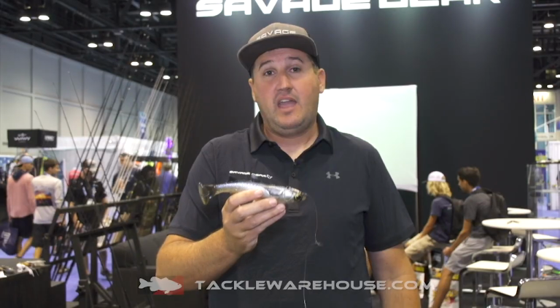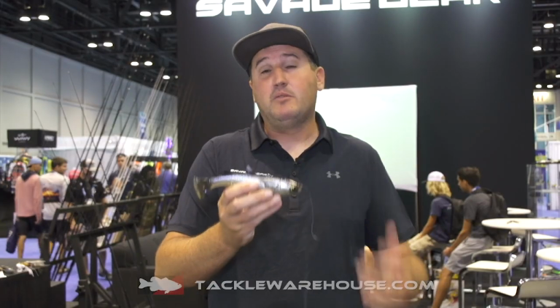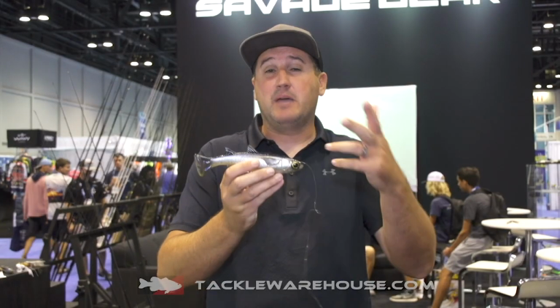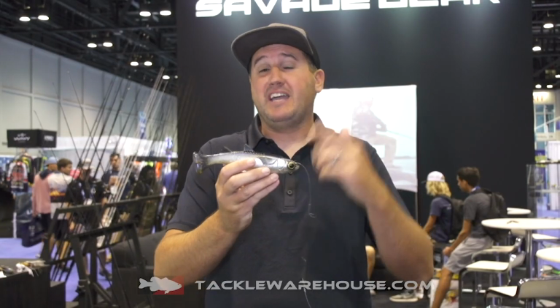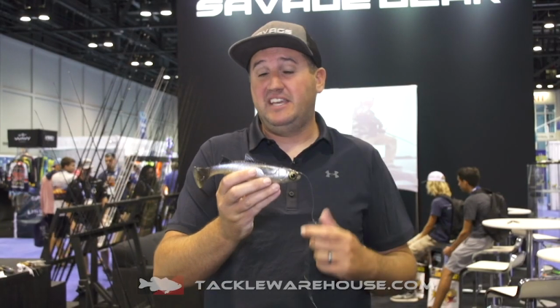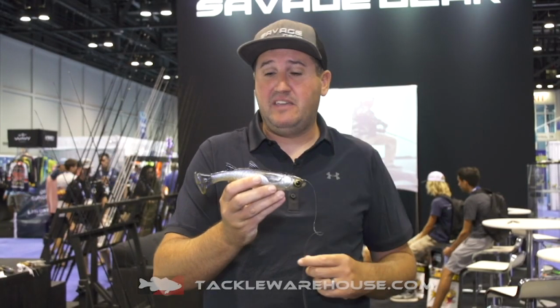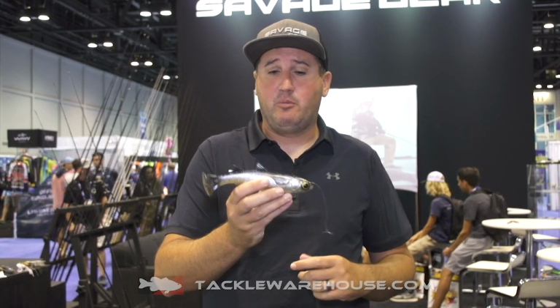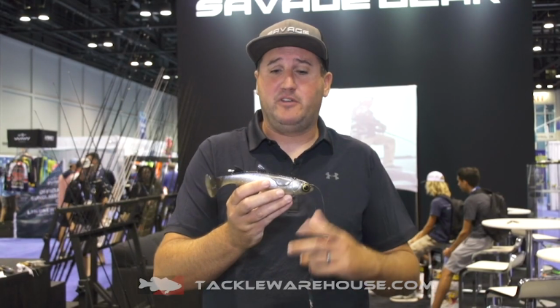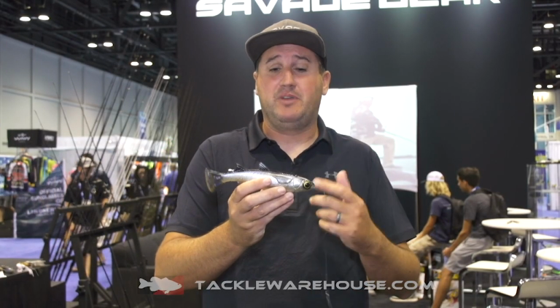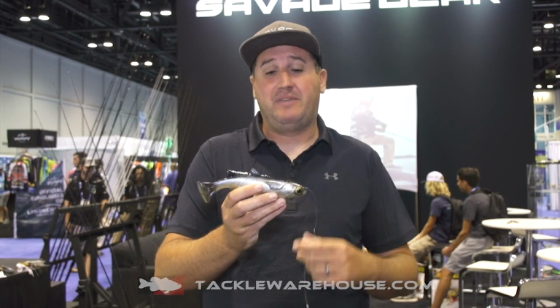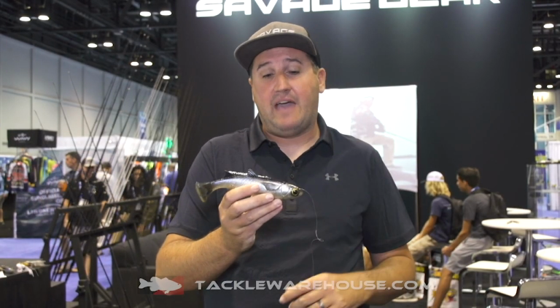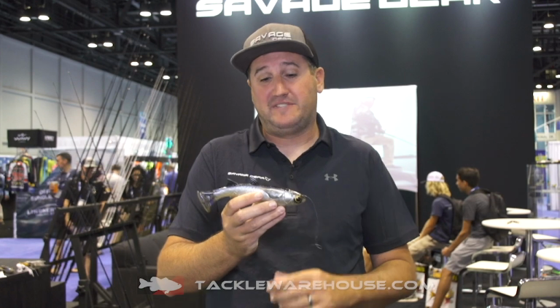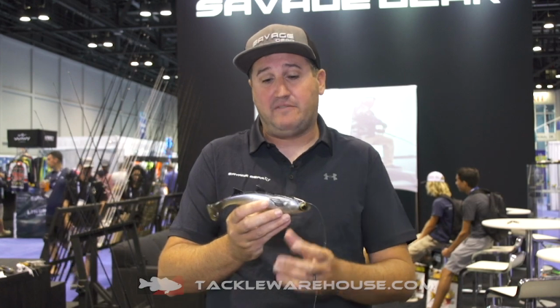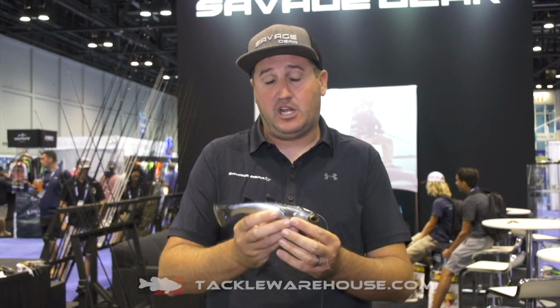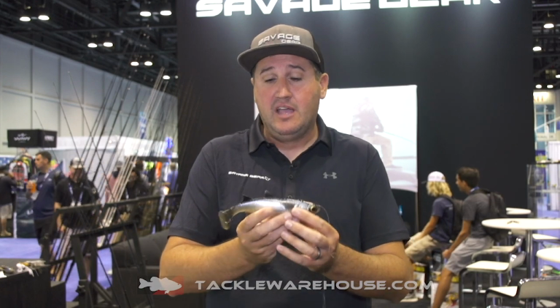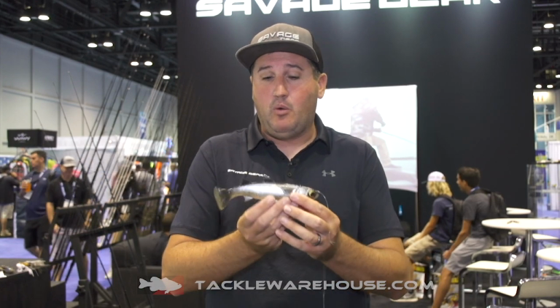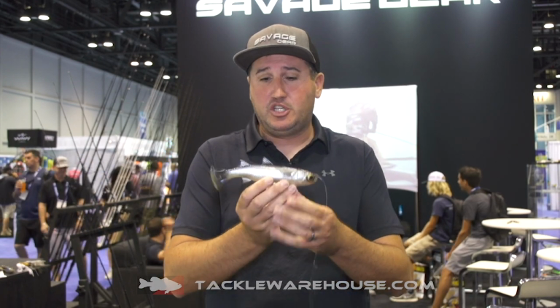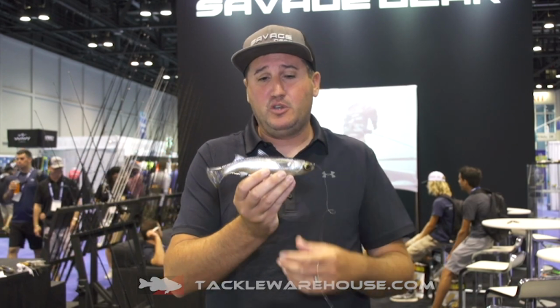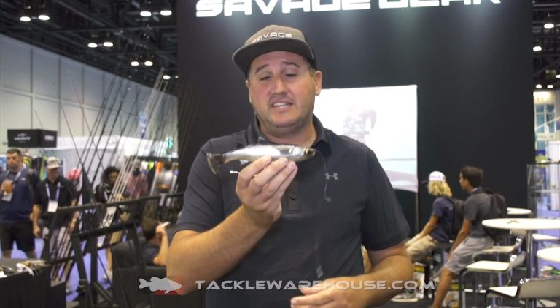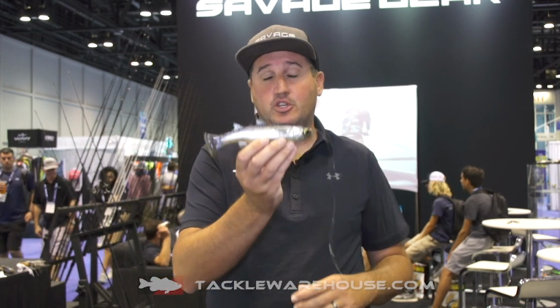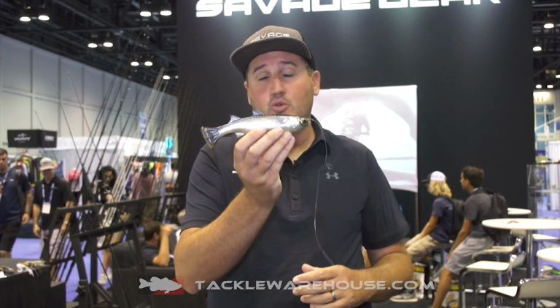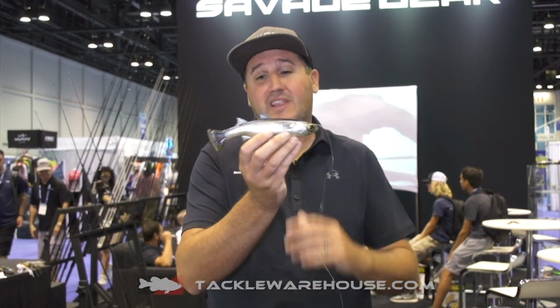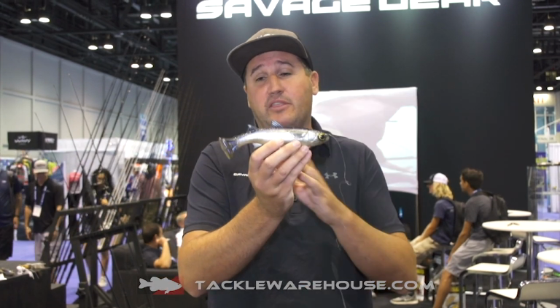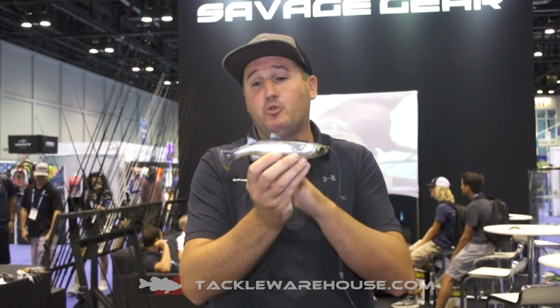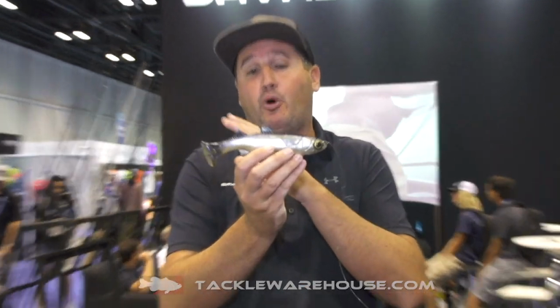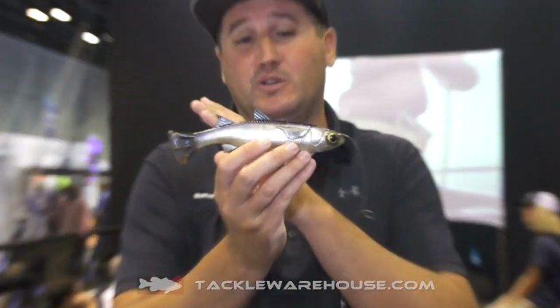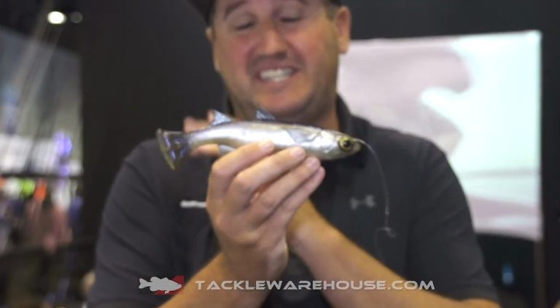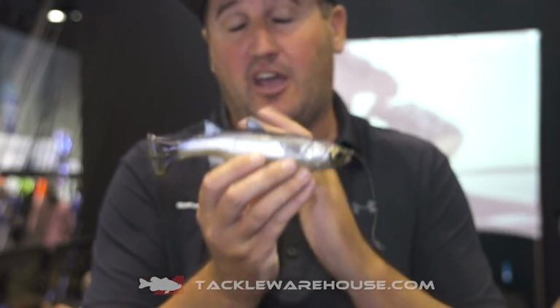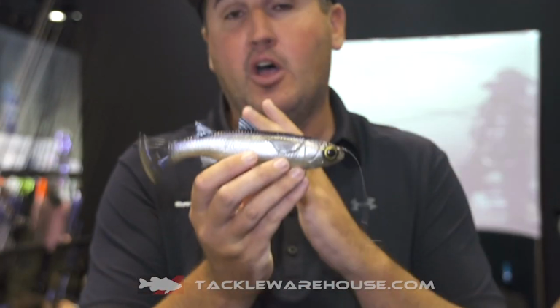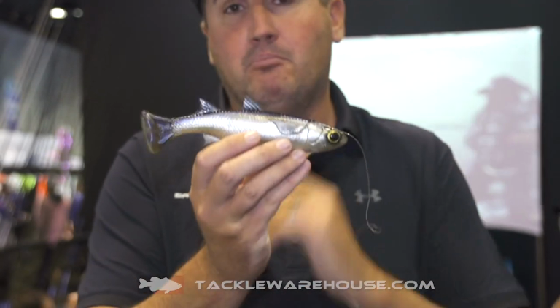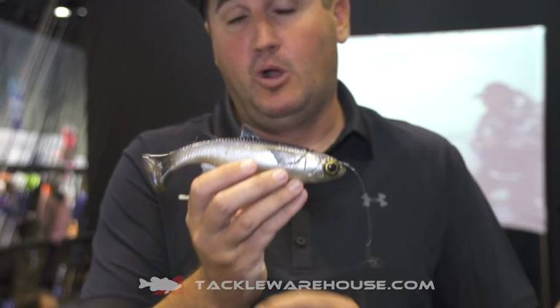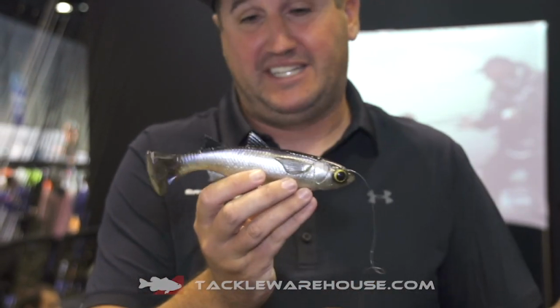Hey, what's up guys? Nick the Informative Fisherman on behalf of Savage Gear. I want to show you guys the new Line Through Pulse Tail Mullet.